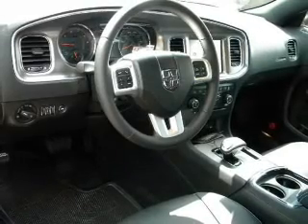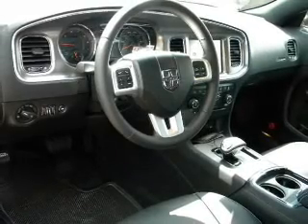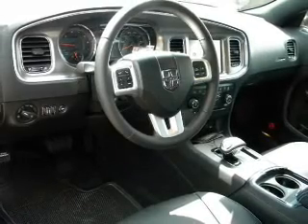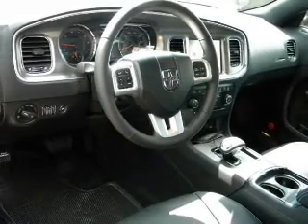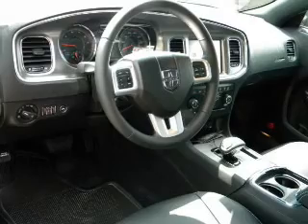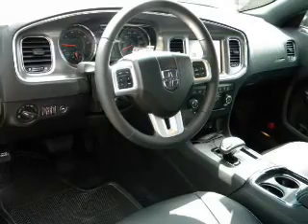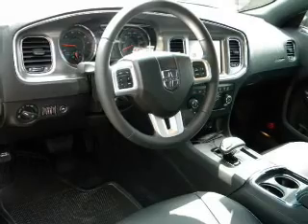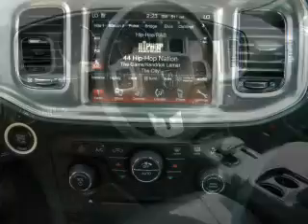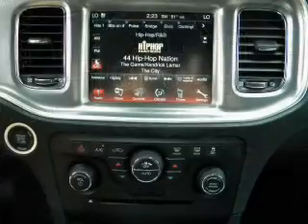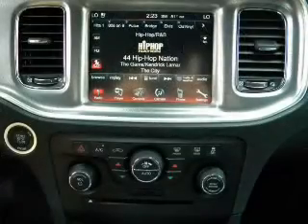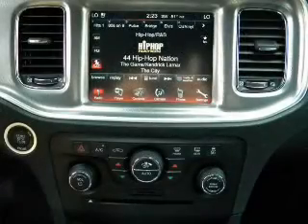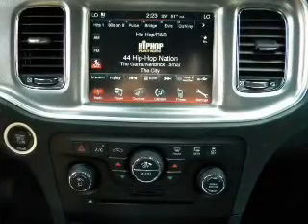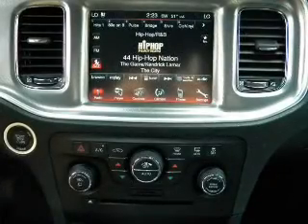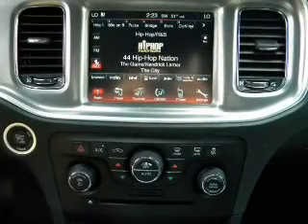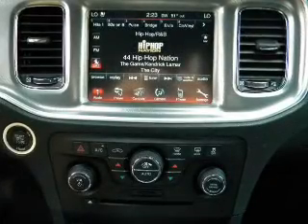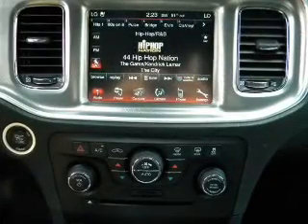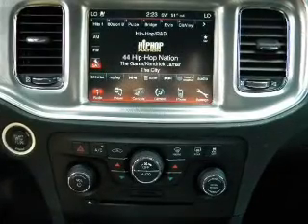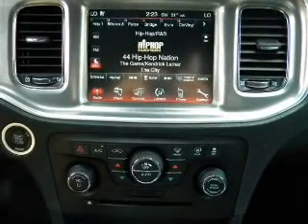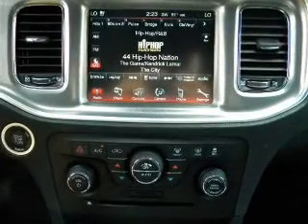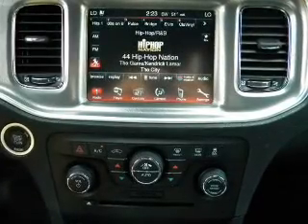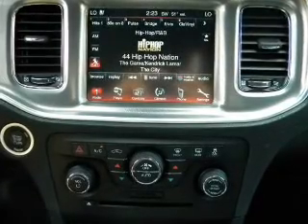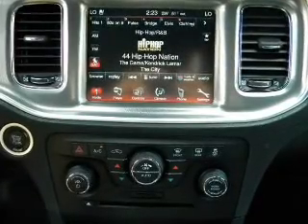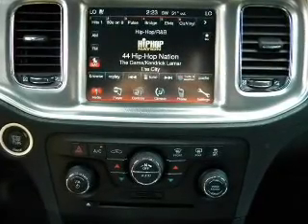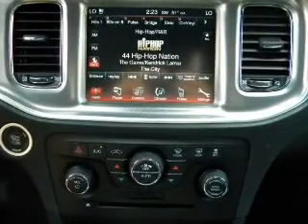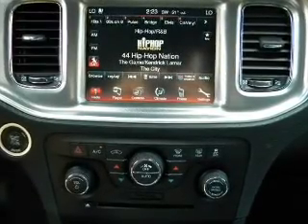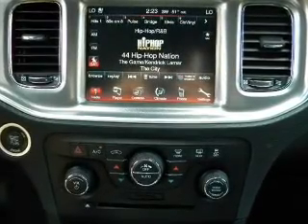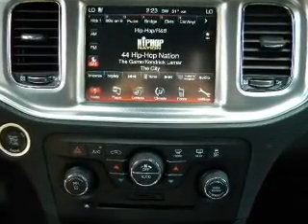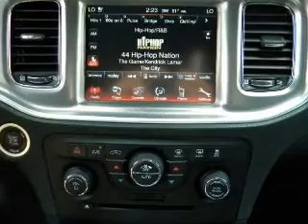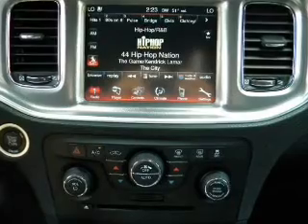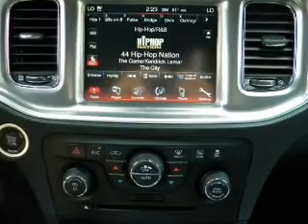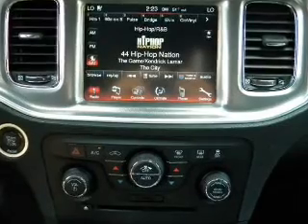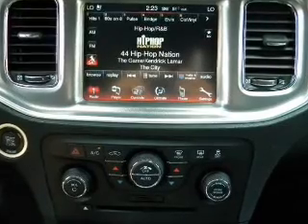Keyless entry, power door locks, power windows, cruise control, Bluetooth wireless, and AM FM stereo. Power steering.